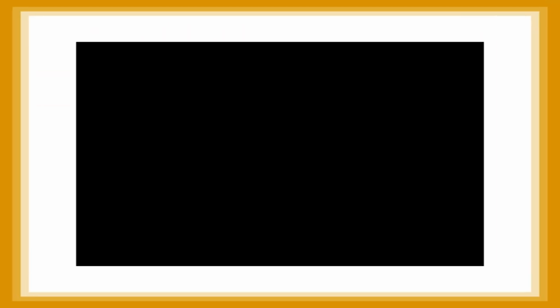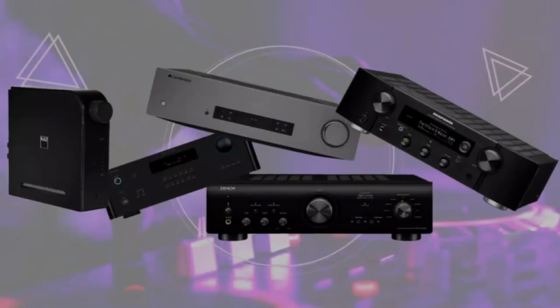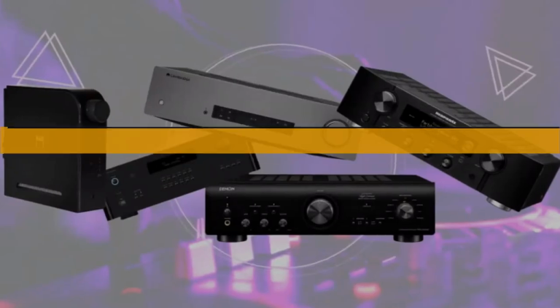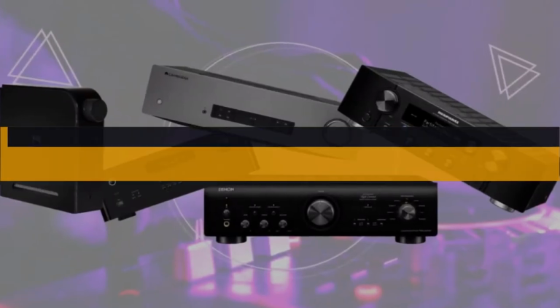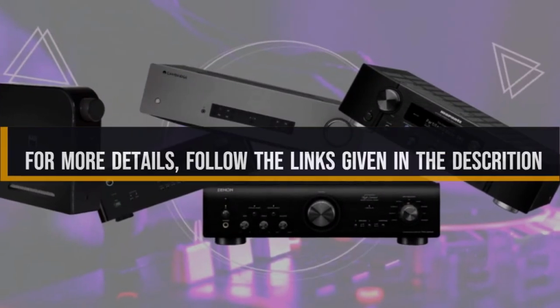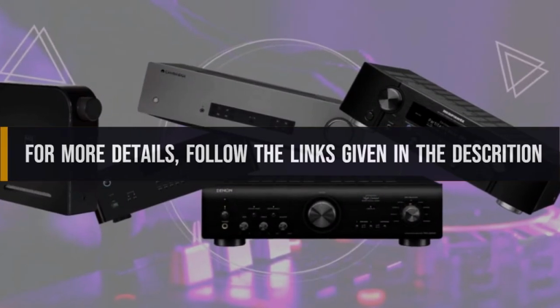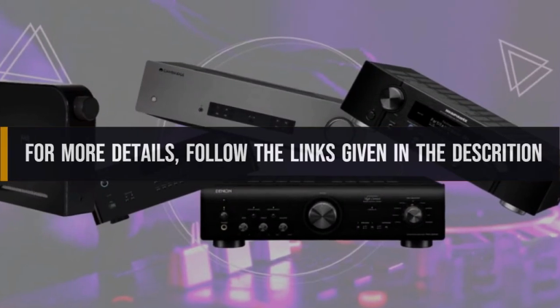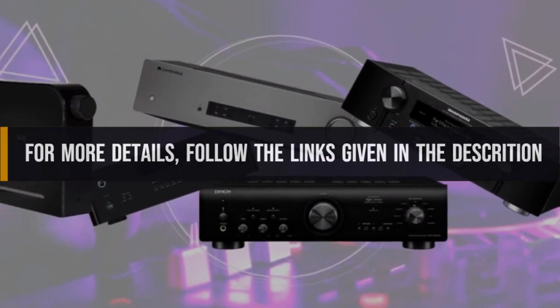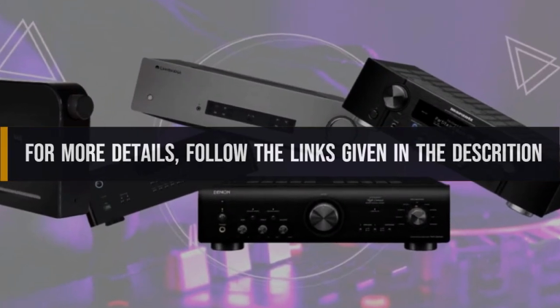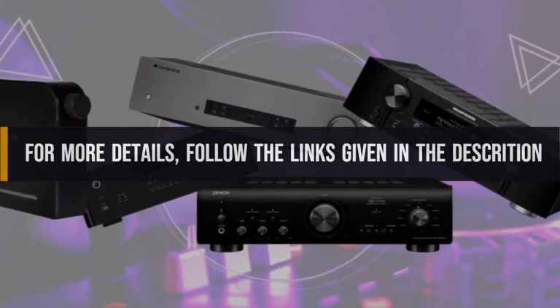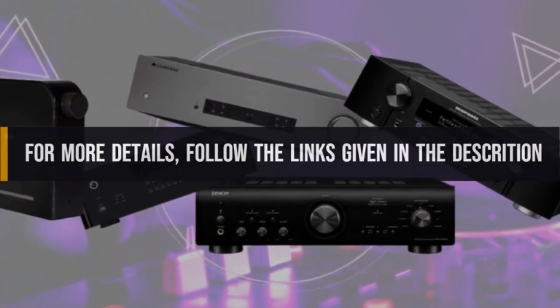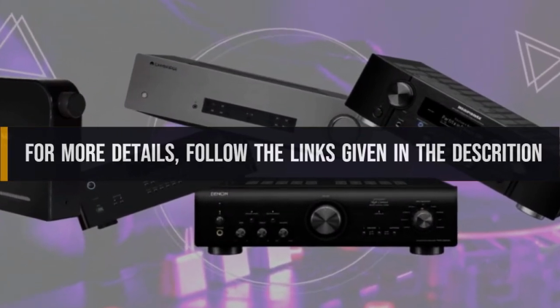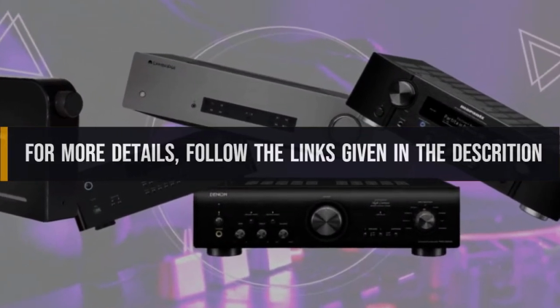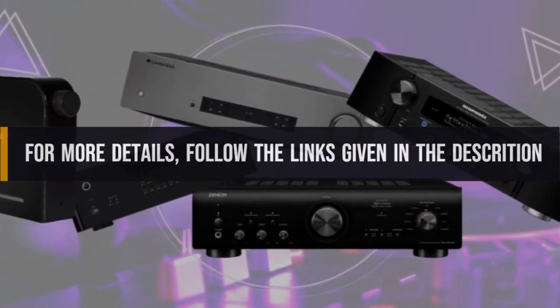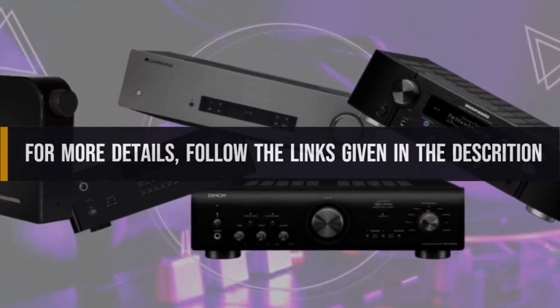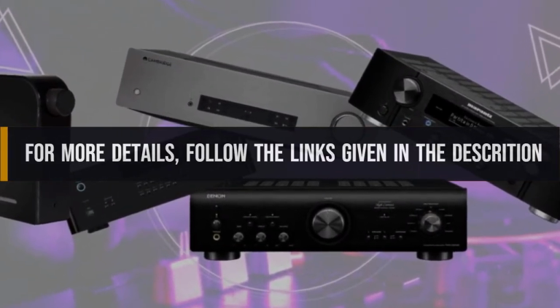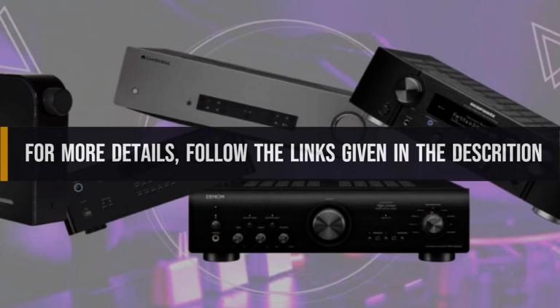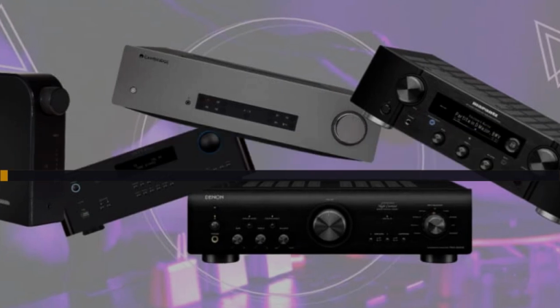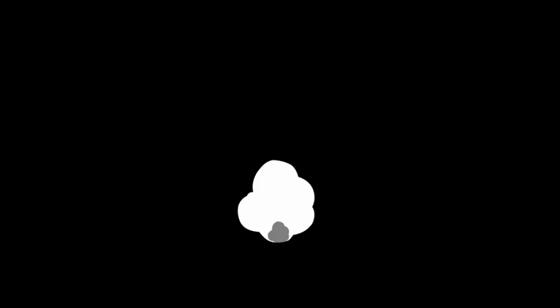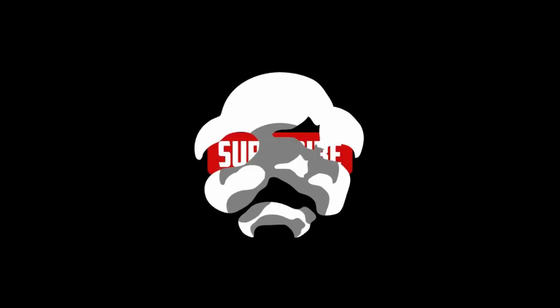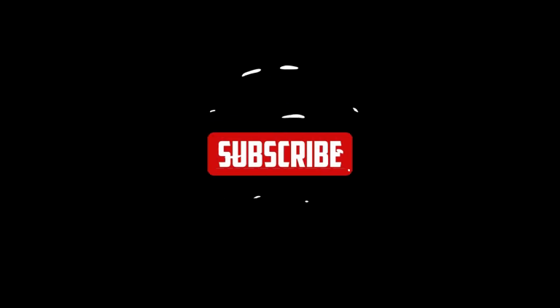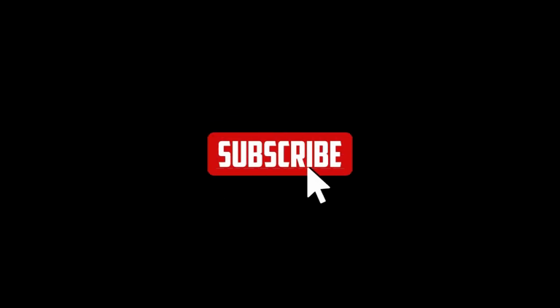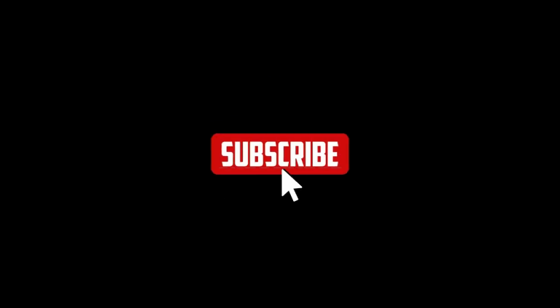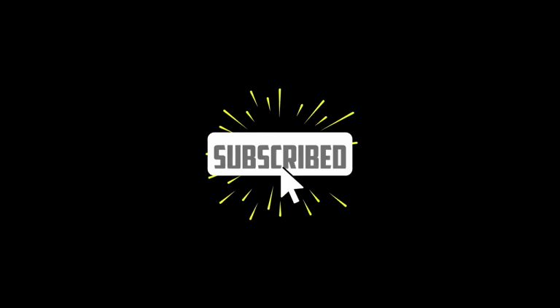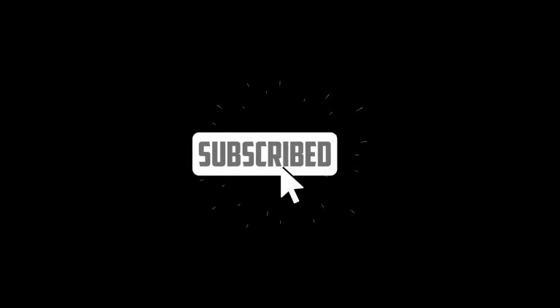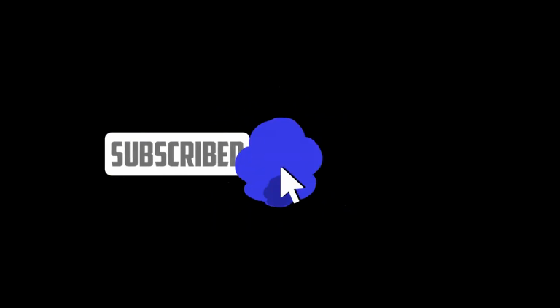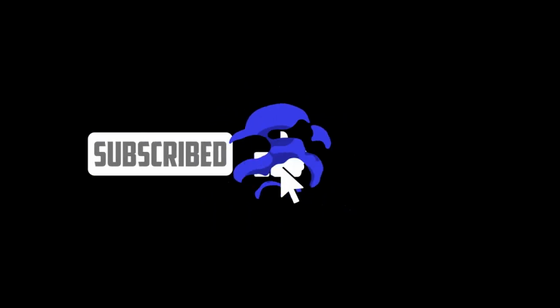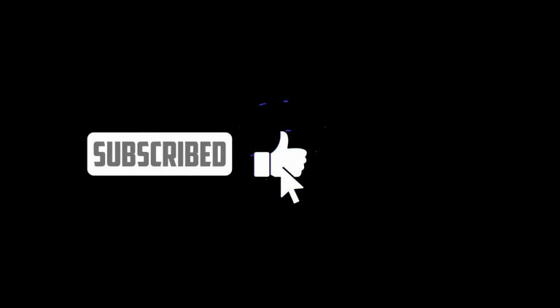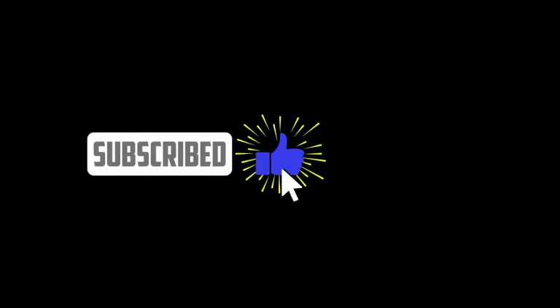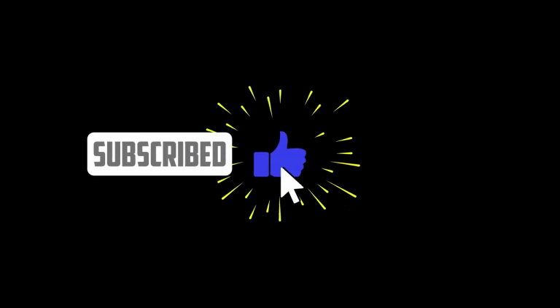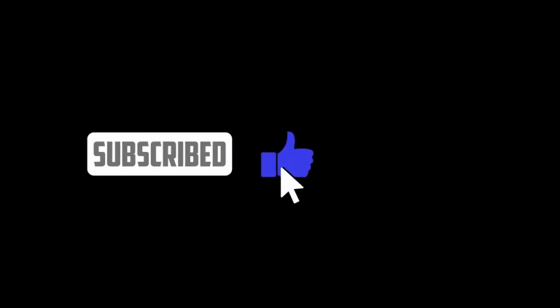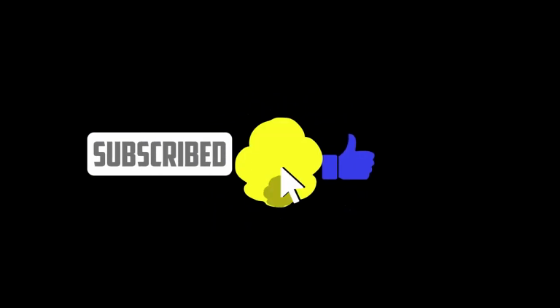For more details, follow the links given in the description. If you are new here, please subscribe to the channel and like the videos.